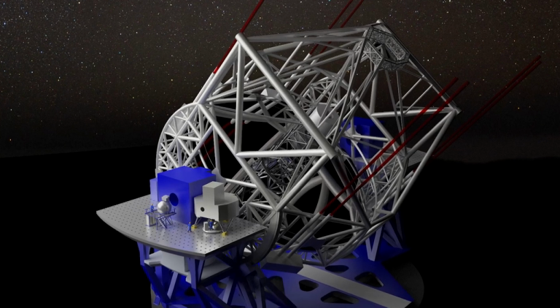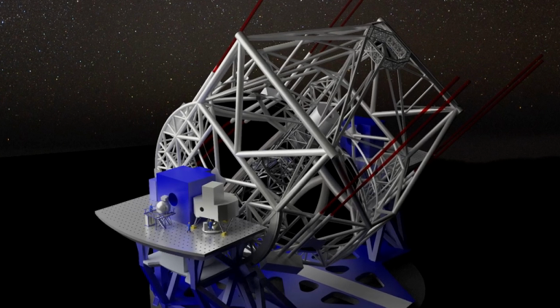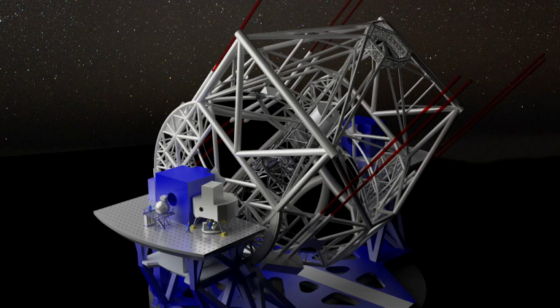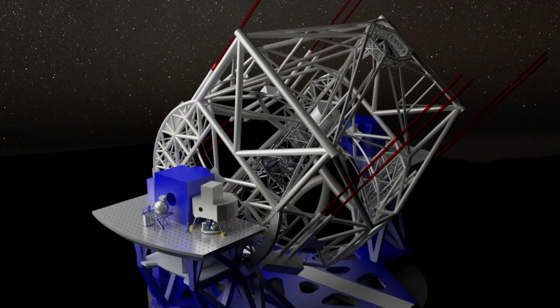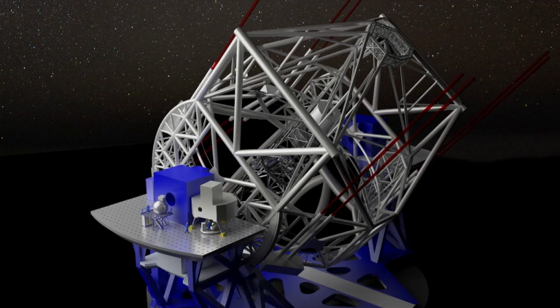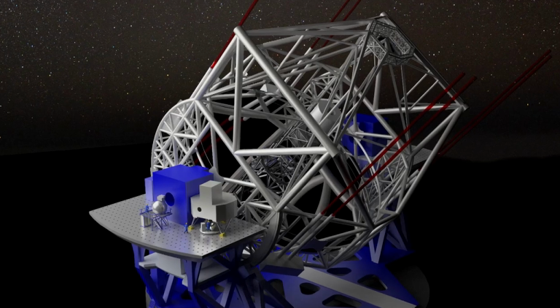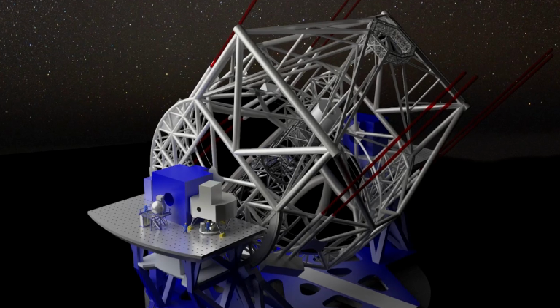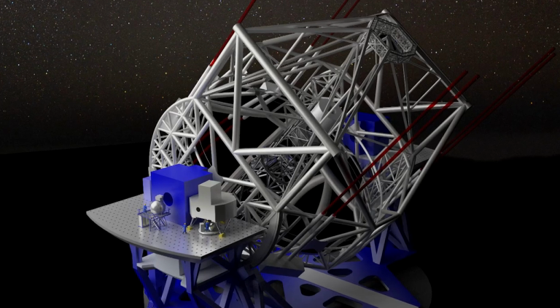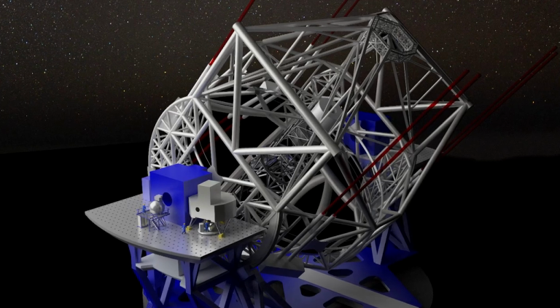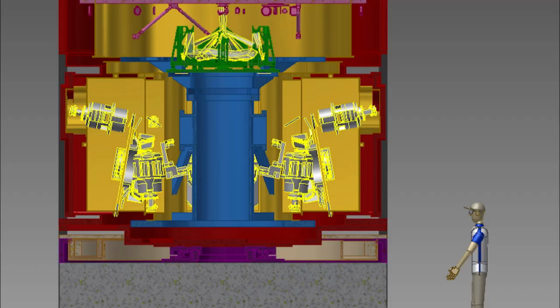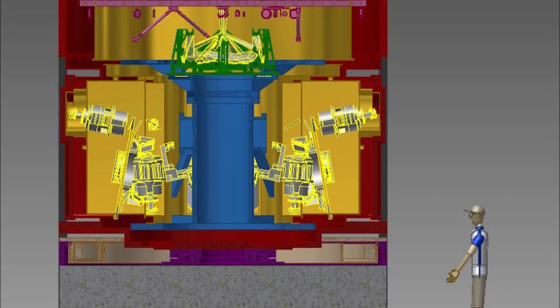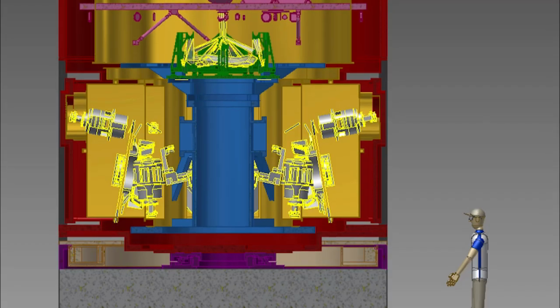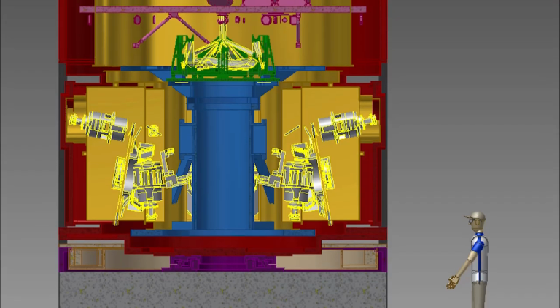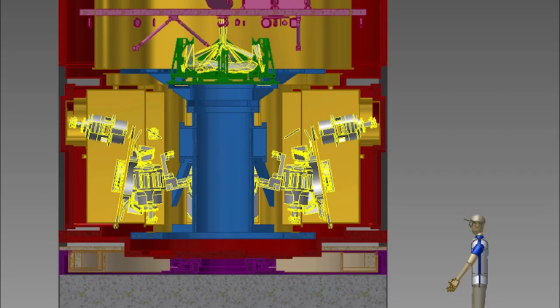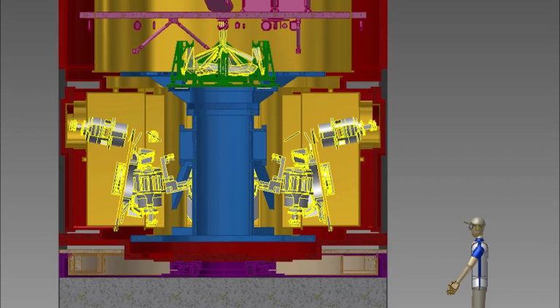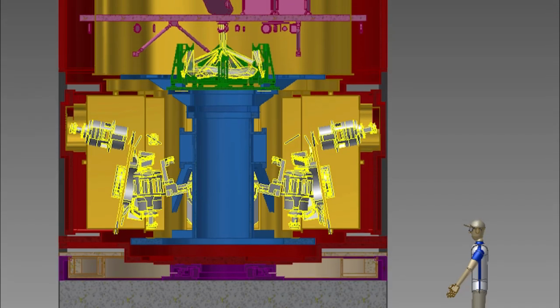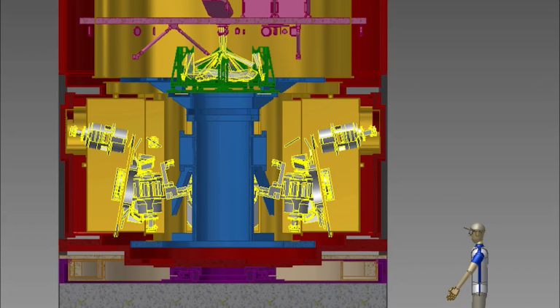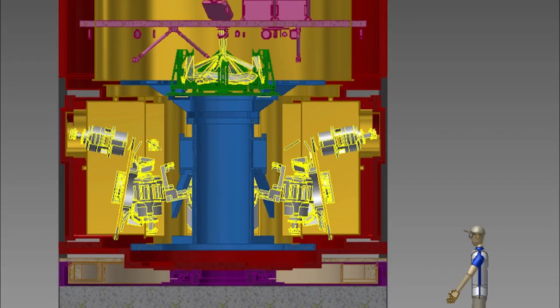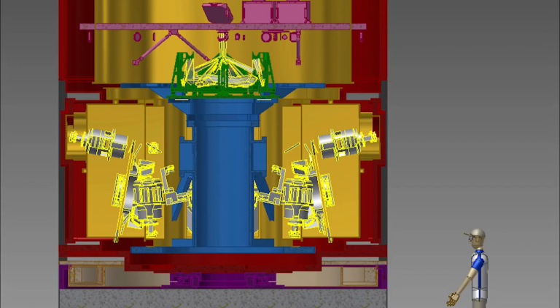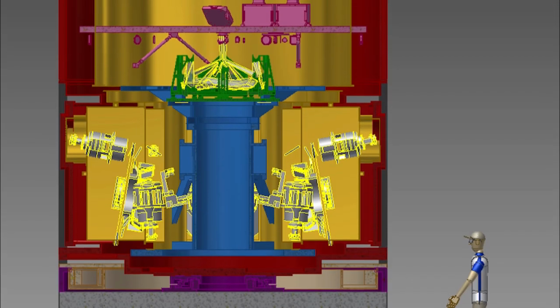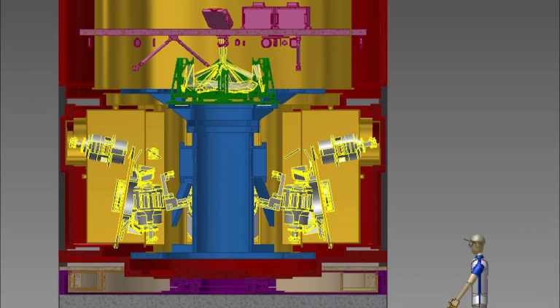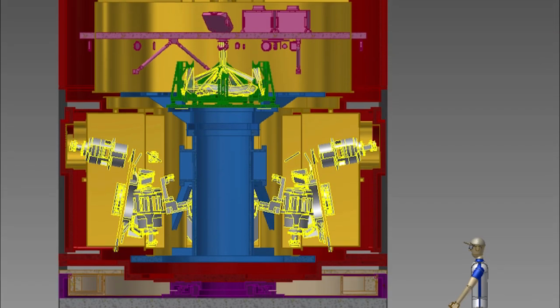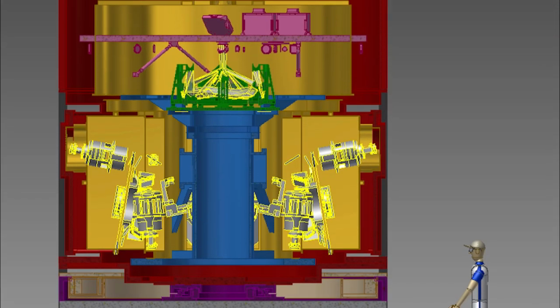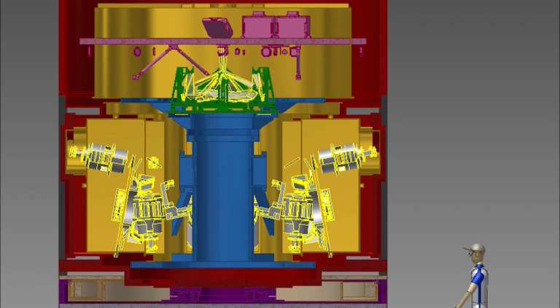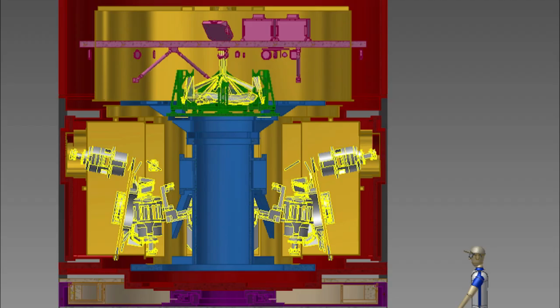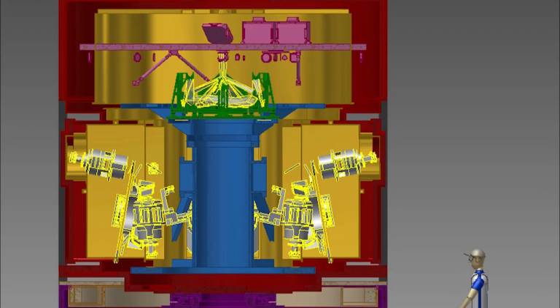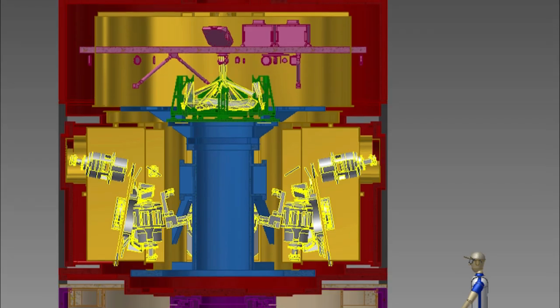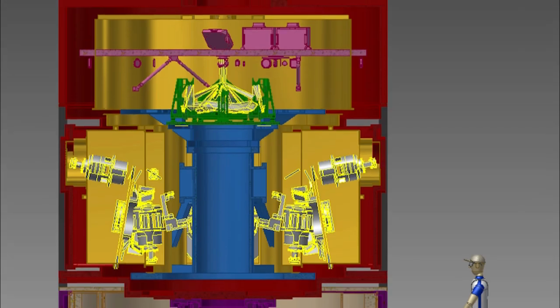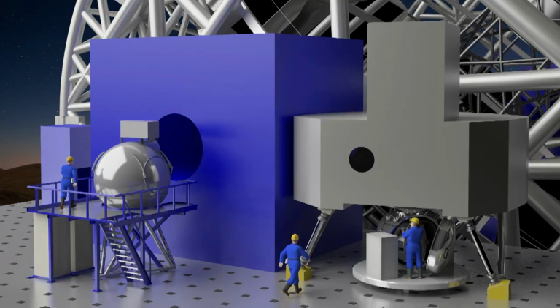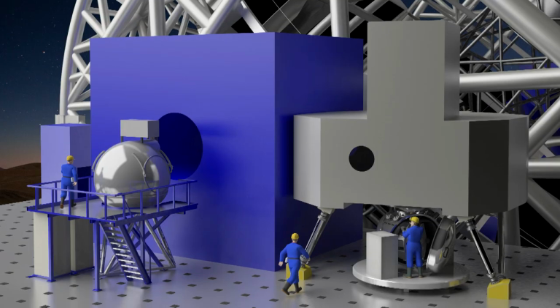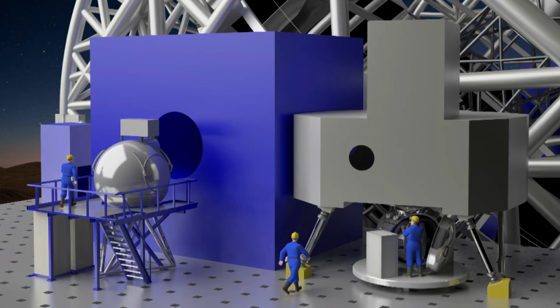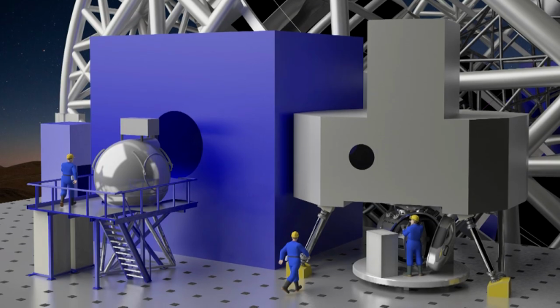The EELT will feature a suite of state-of-the-art science instruments to capture the light that the telescope collects.